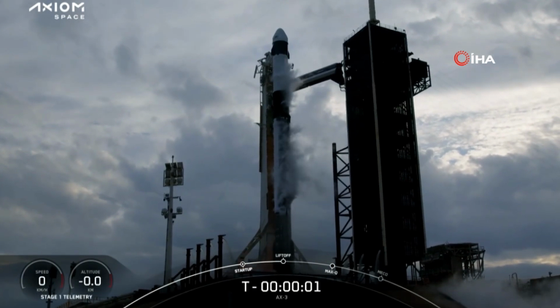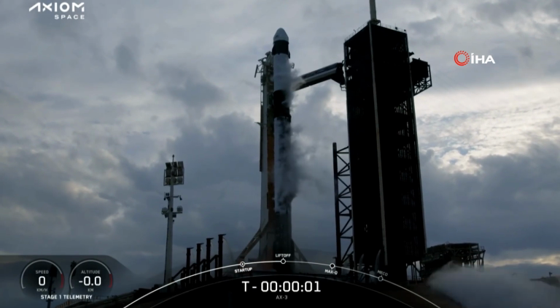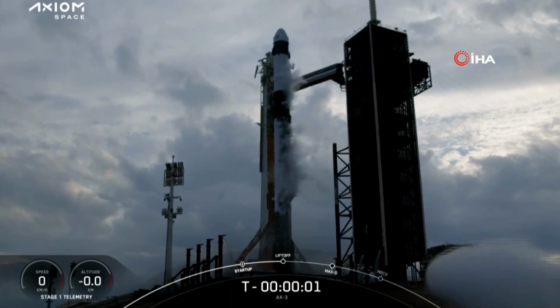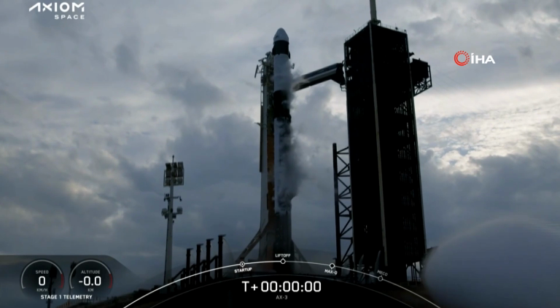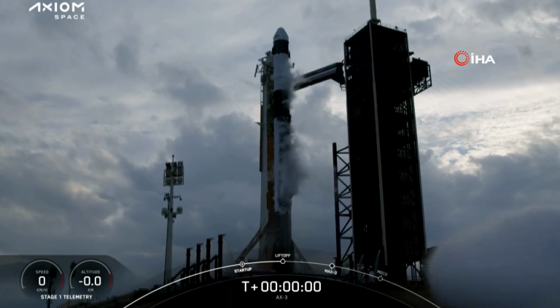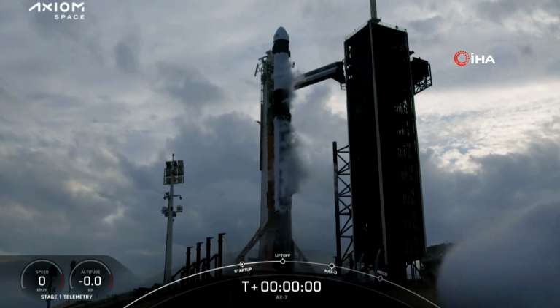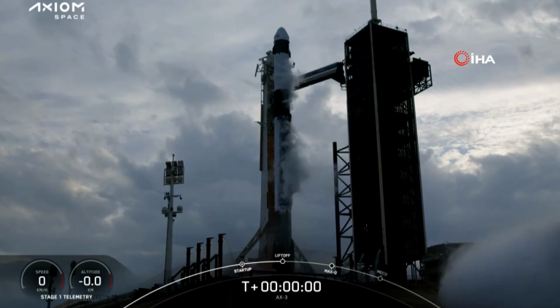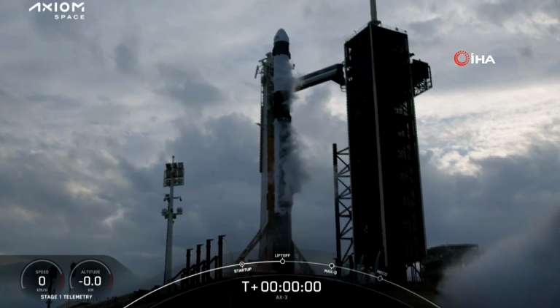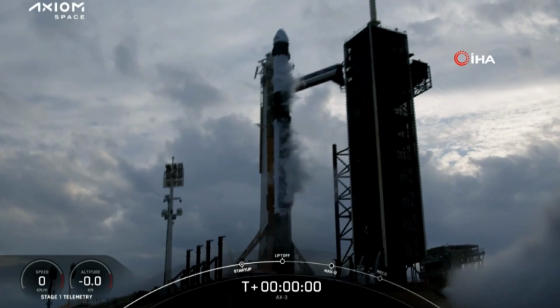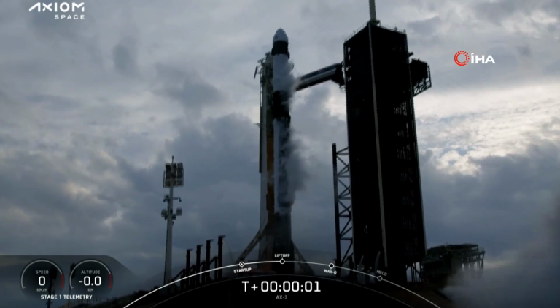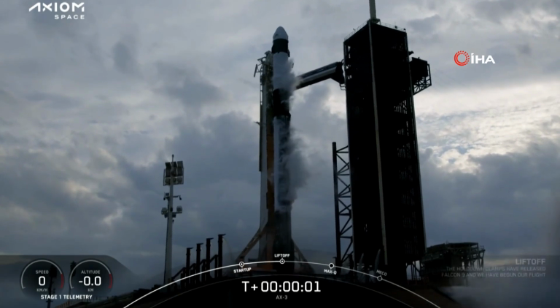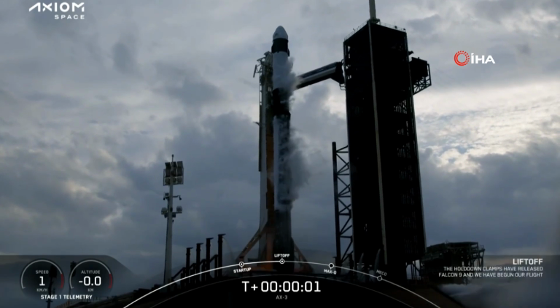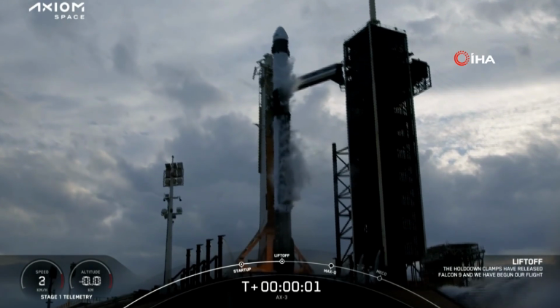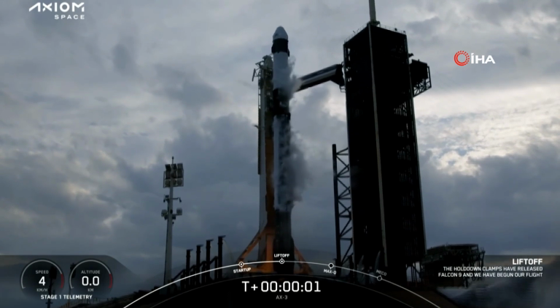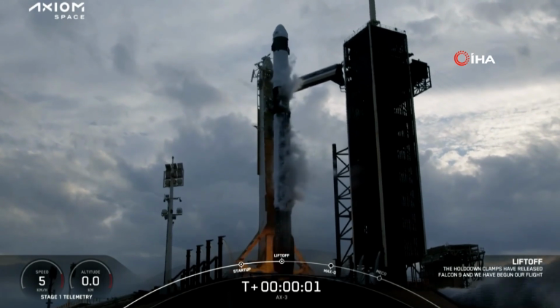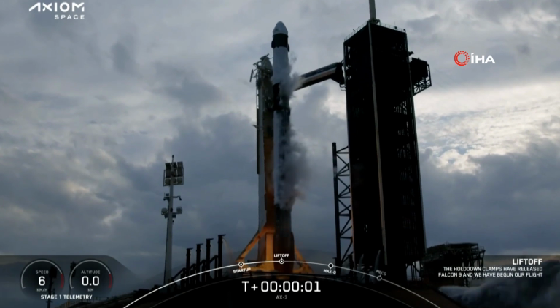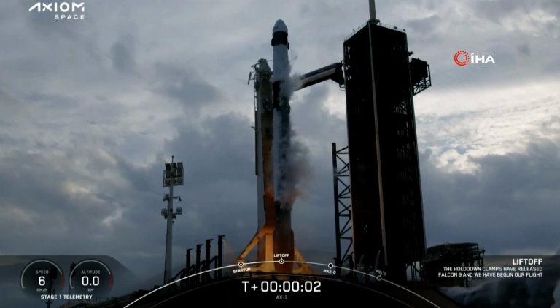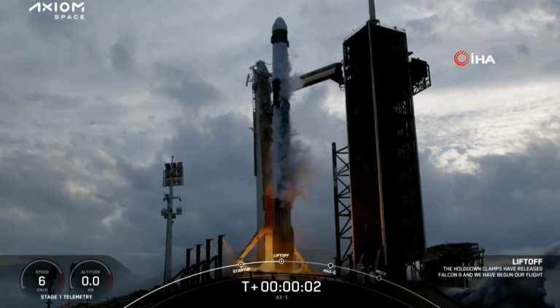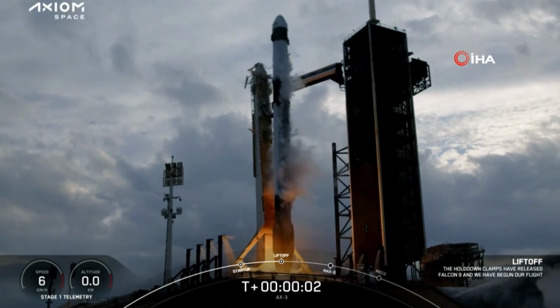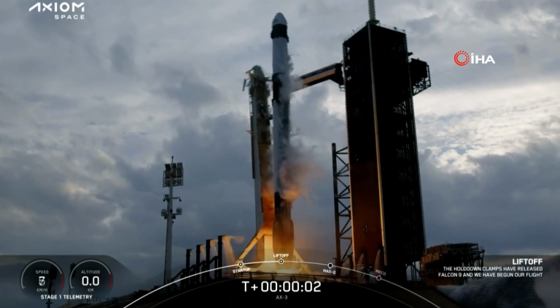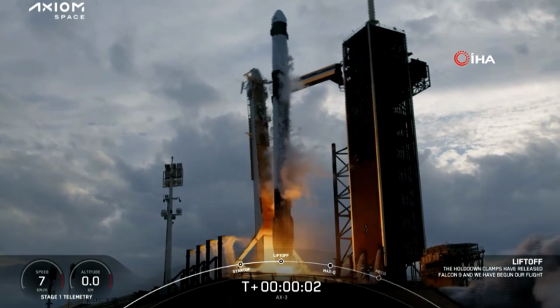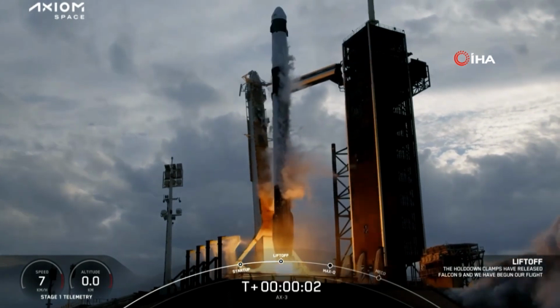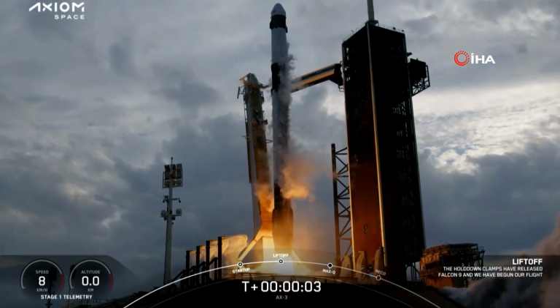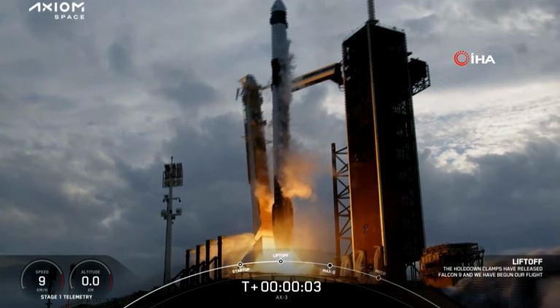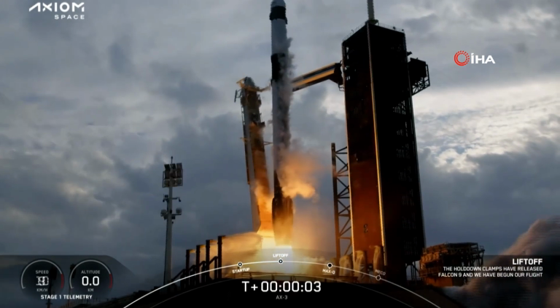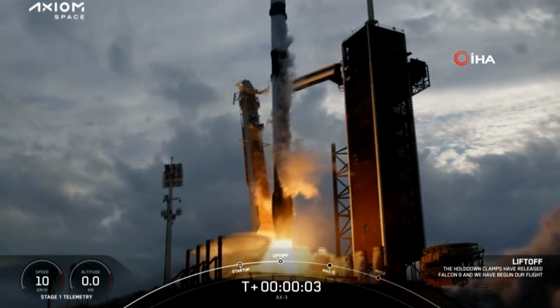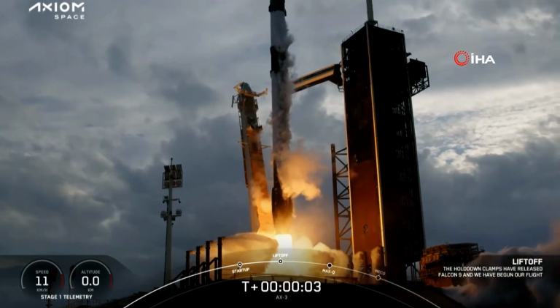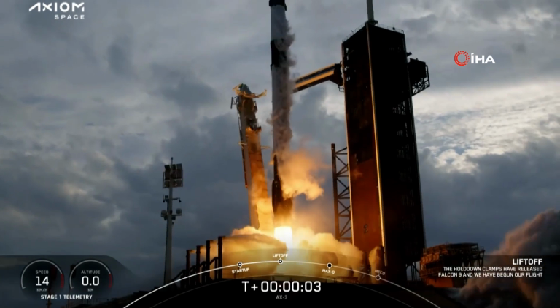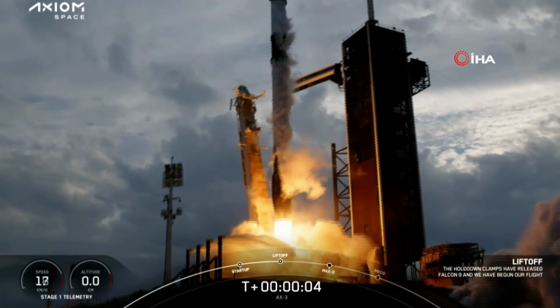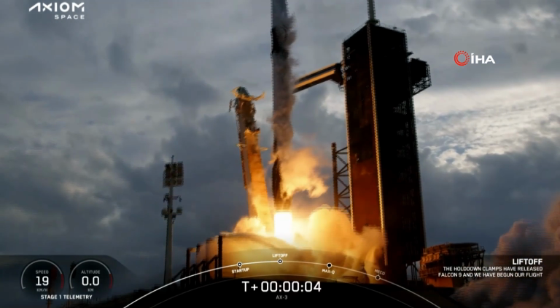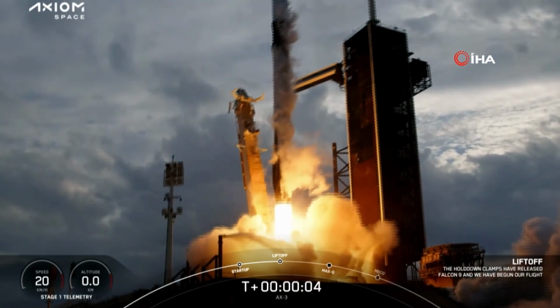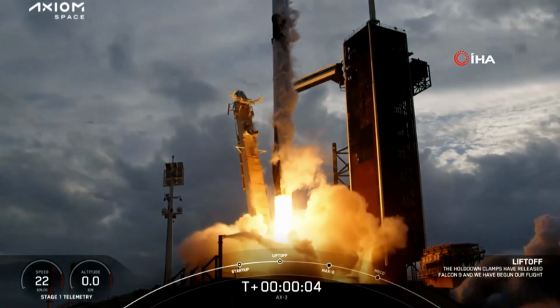Ignition. Engine full power. And let's go, go — action 3.